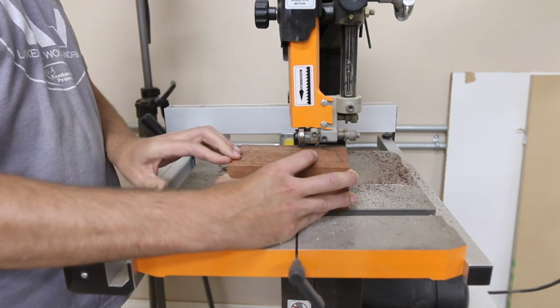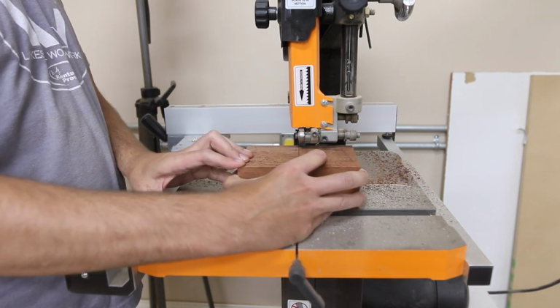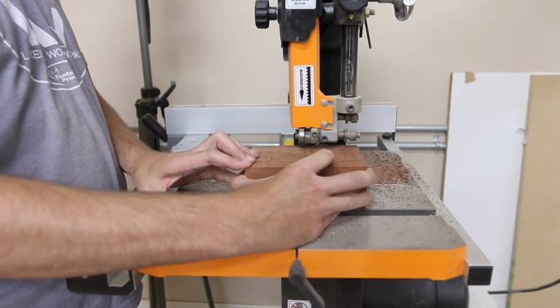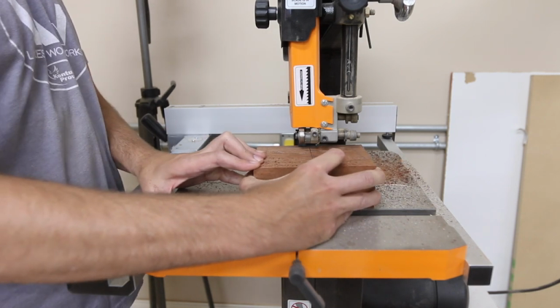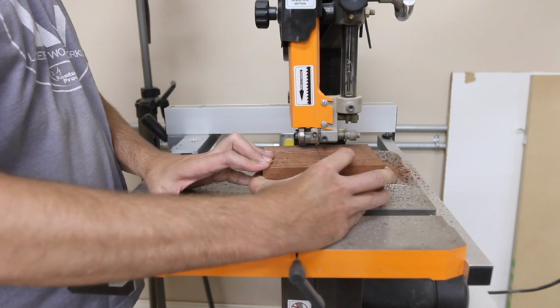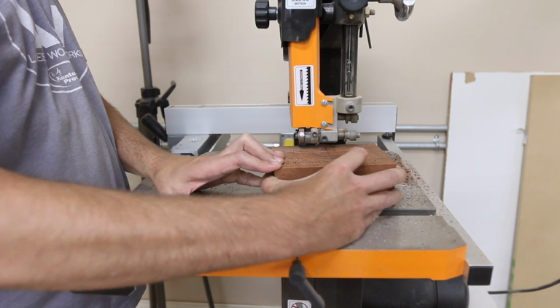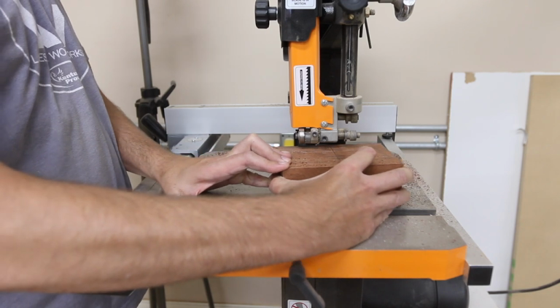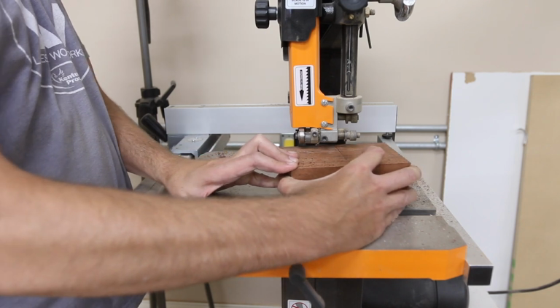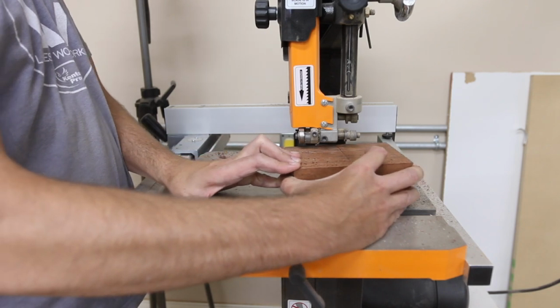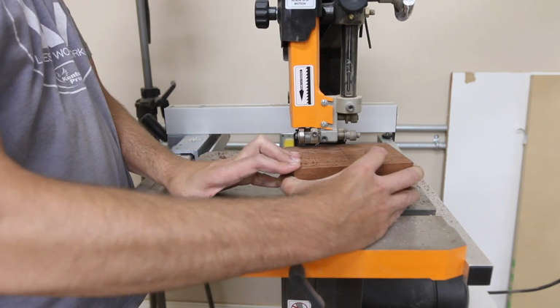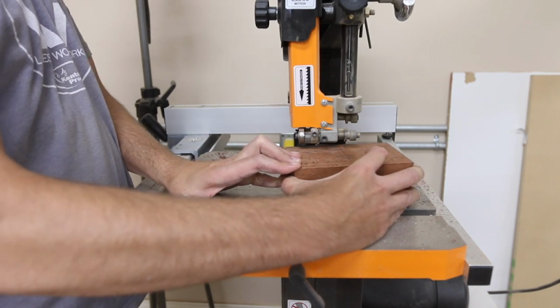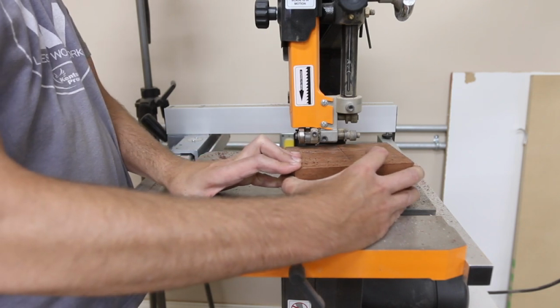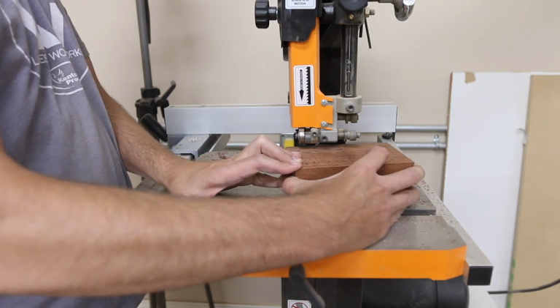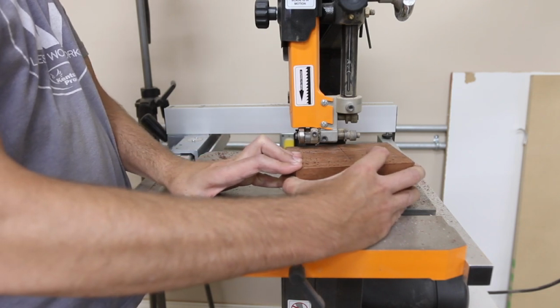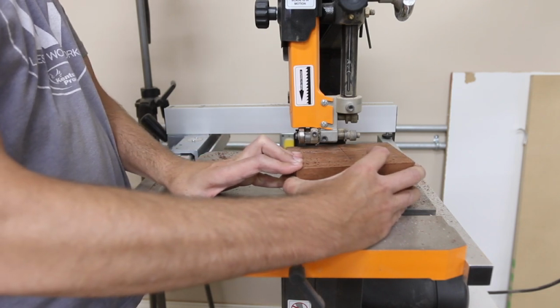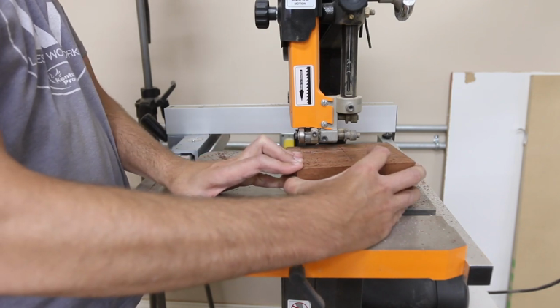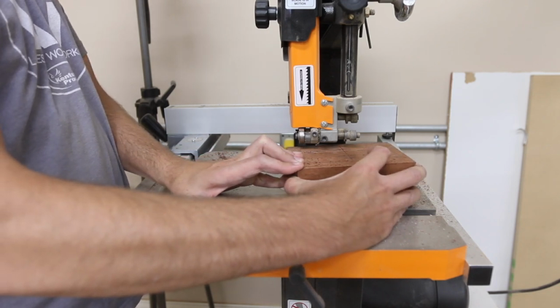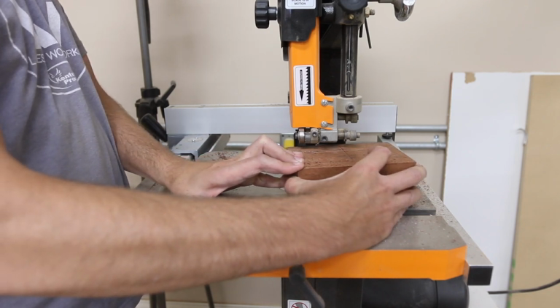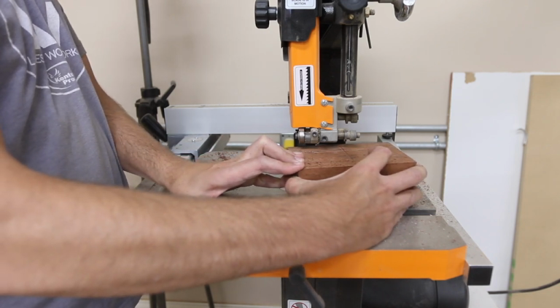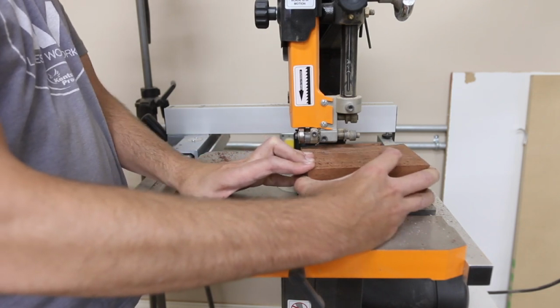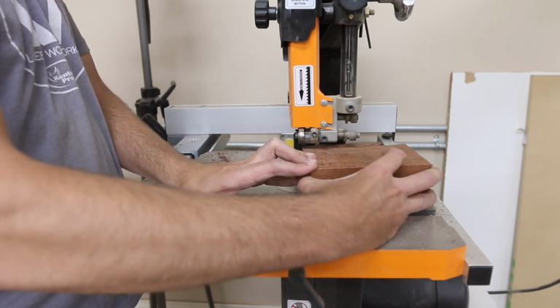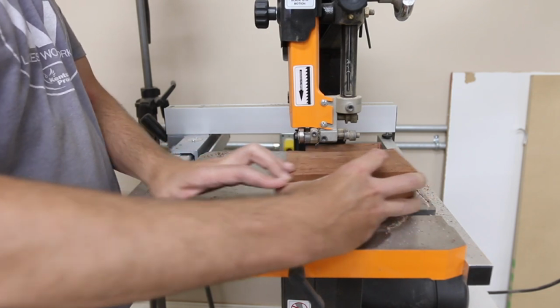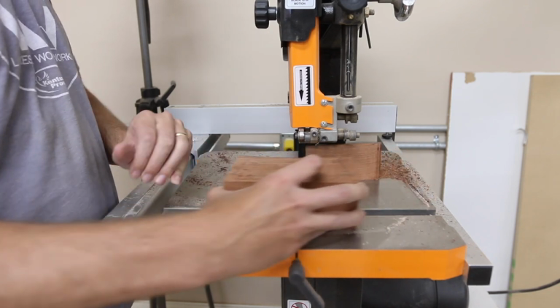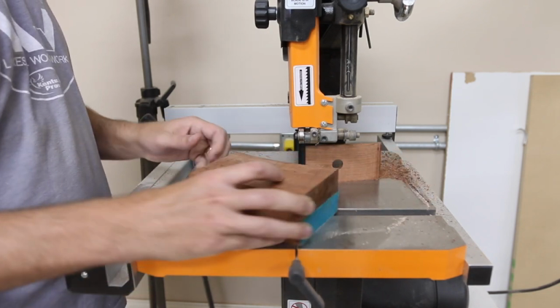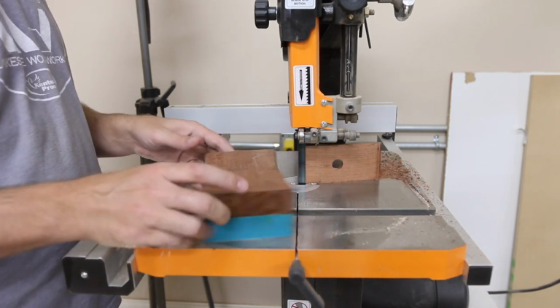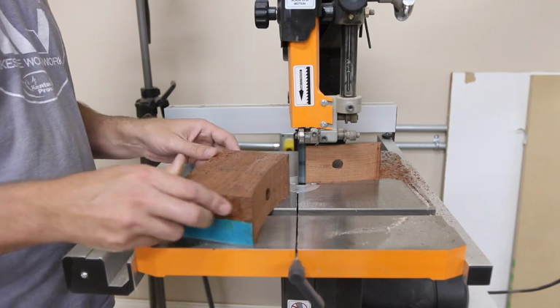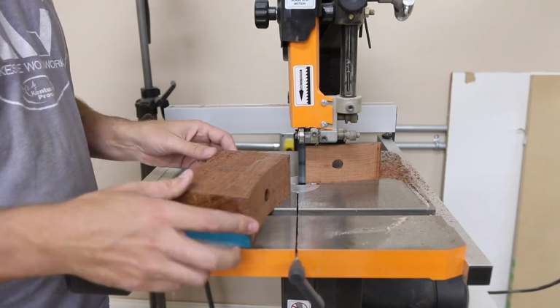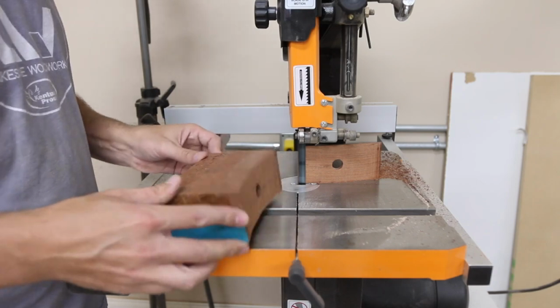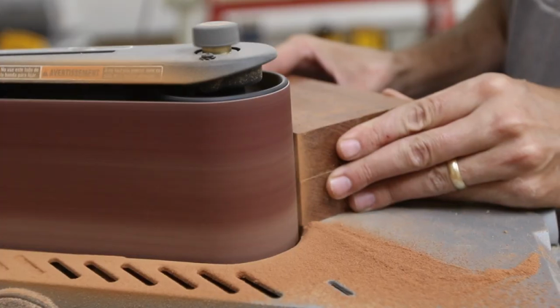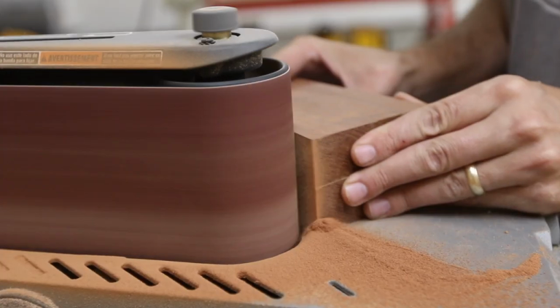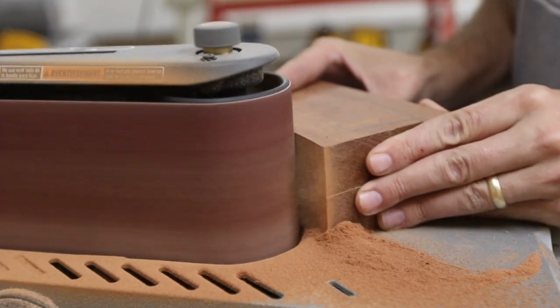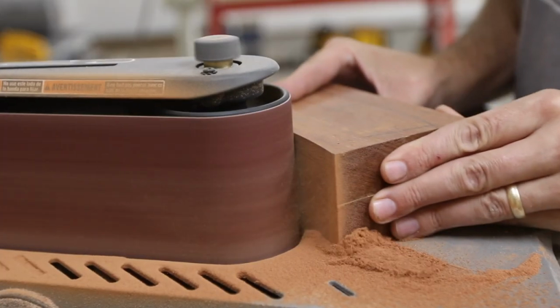Then I'm shaping the bottom side of the mallet head. I have to leave the top square for now so I can use it as a reference at the table saw to get the angles cut into the sides.